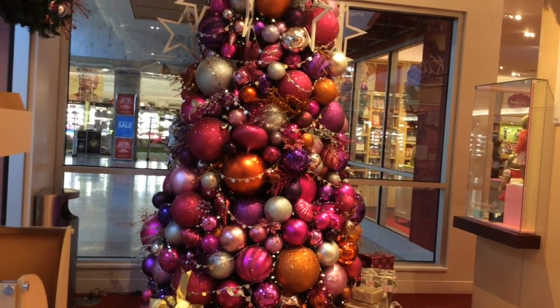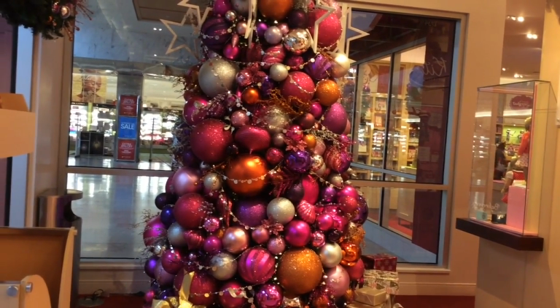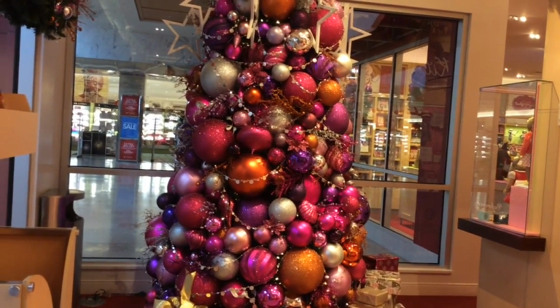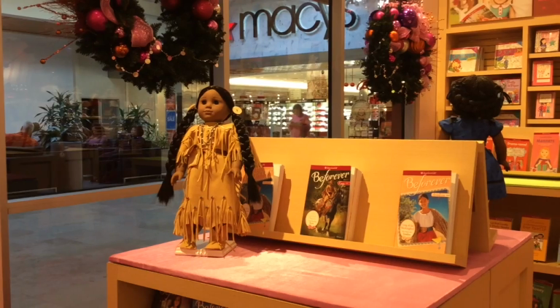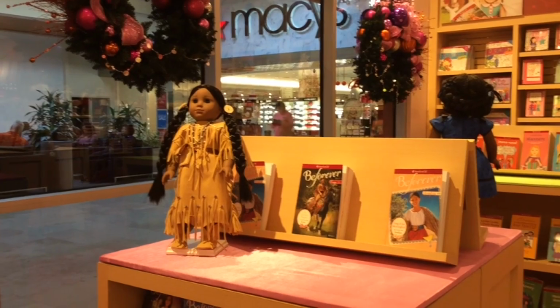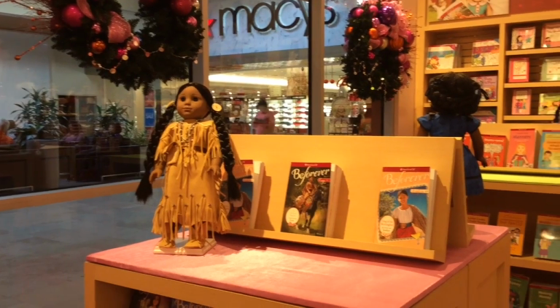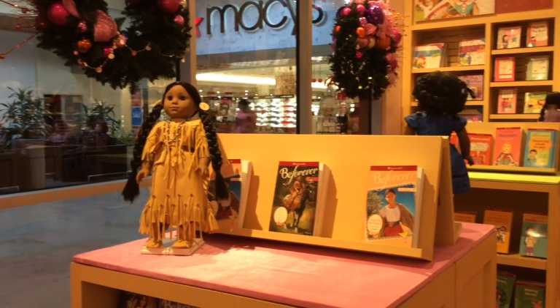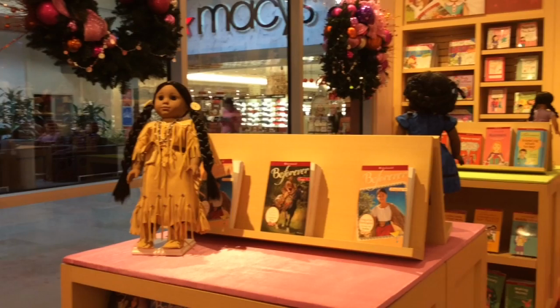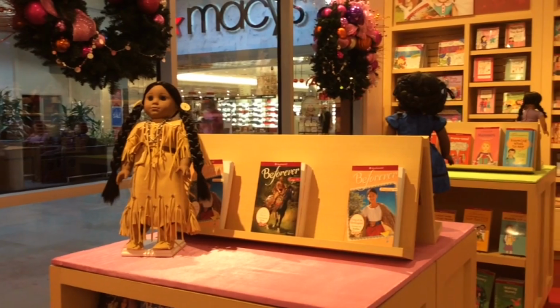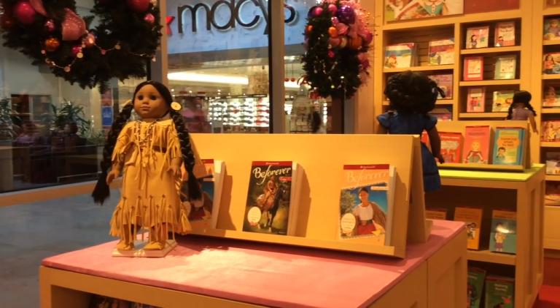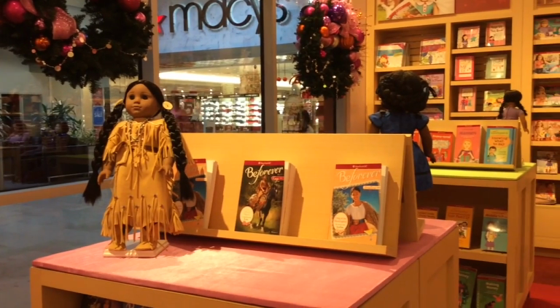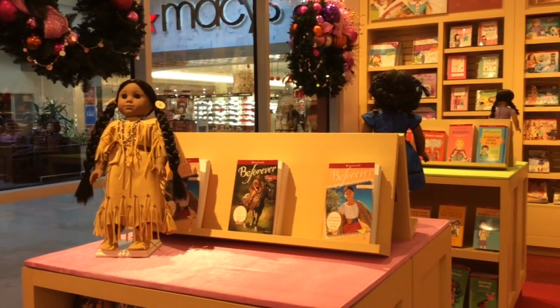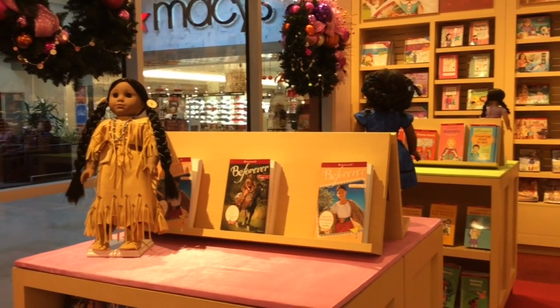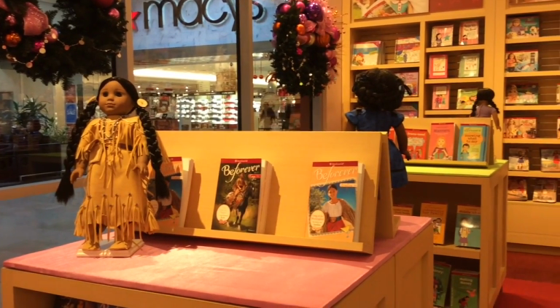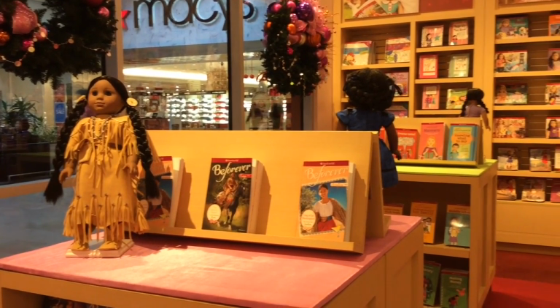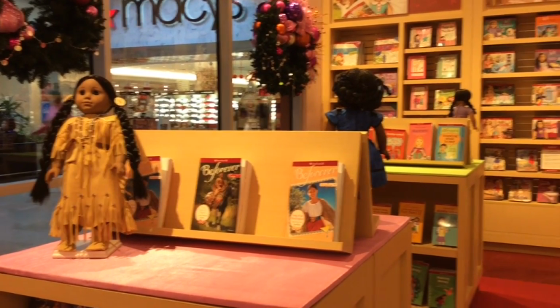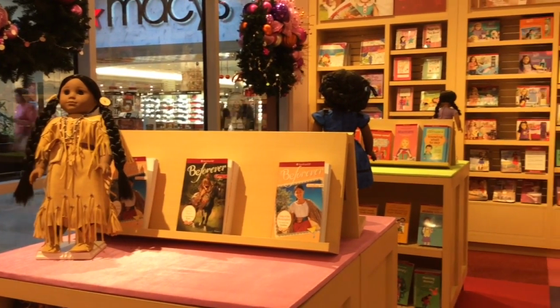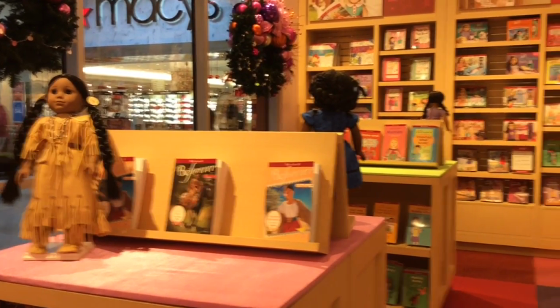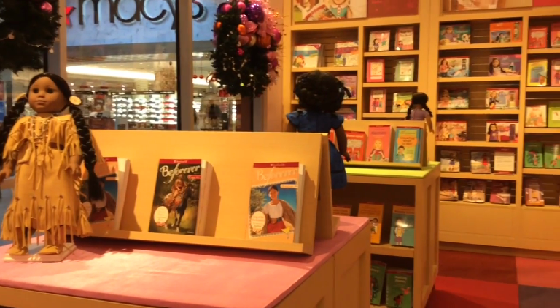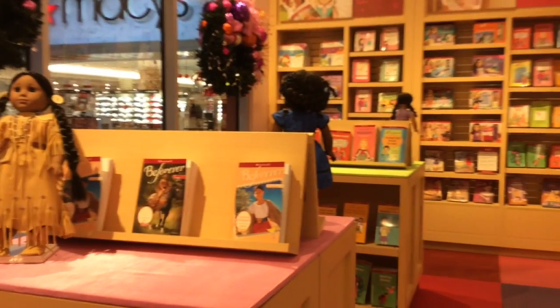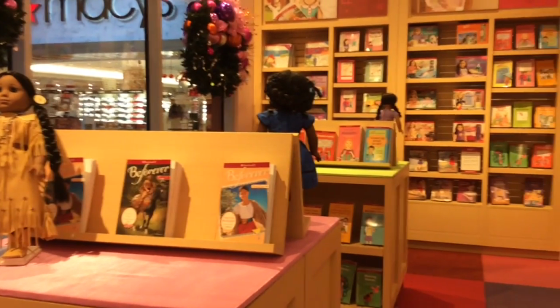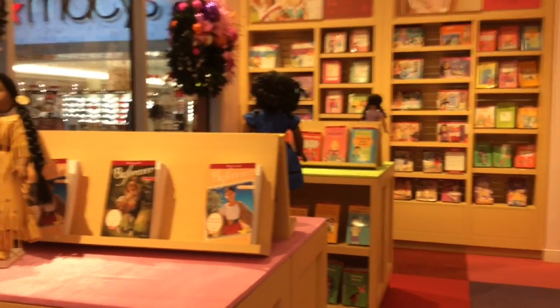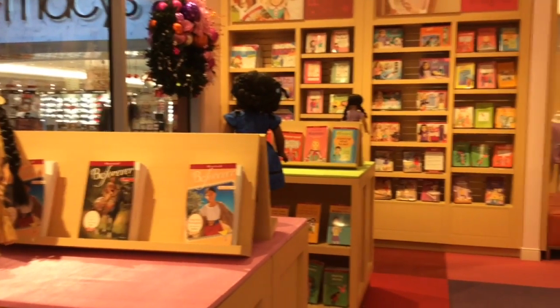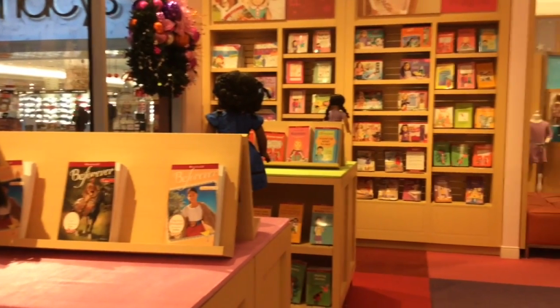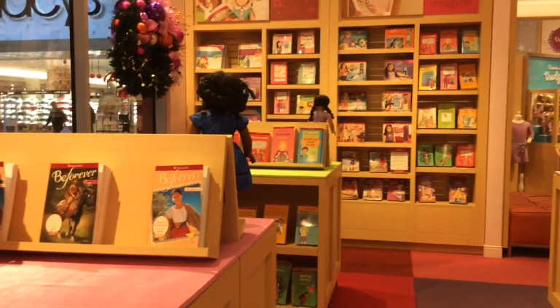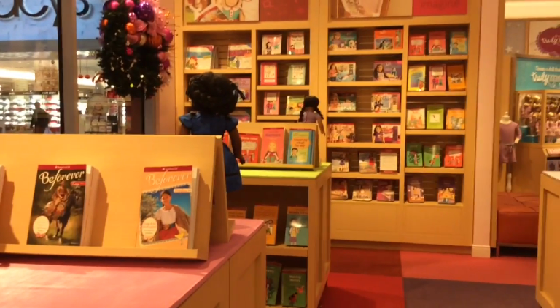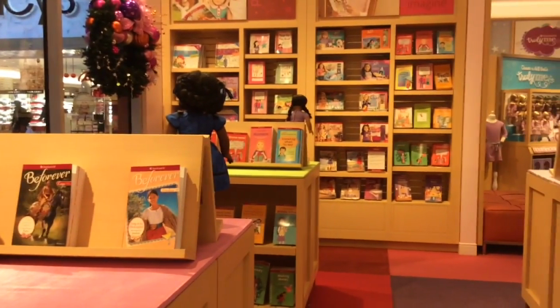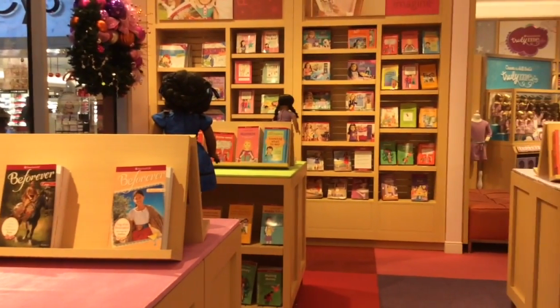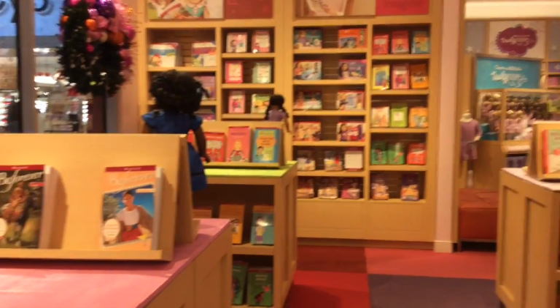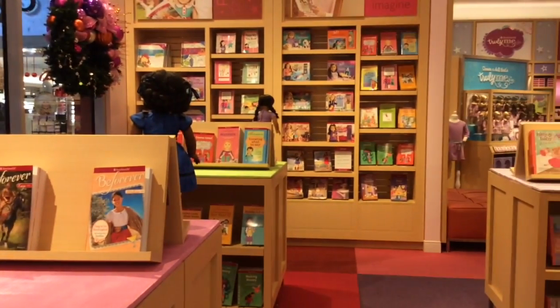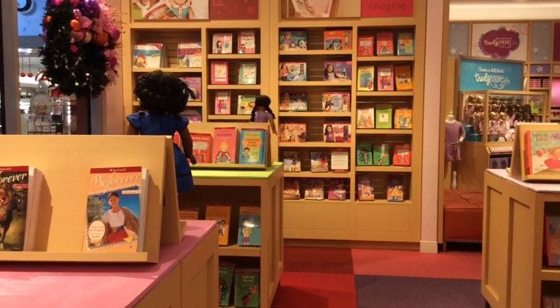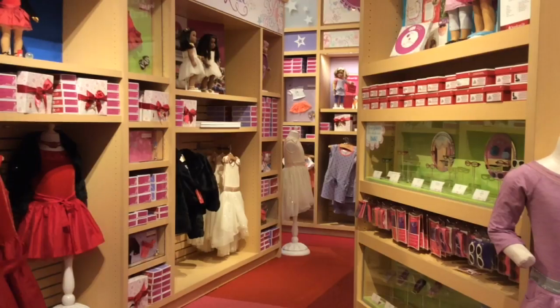The first section is the bookstore. Mom didn't let me film too much of it, but it's basically where you get all the books.